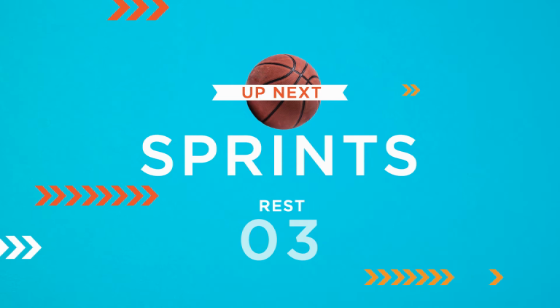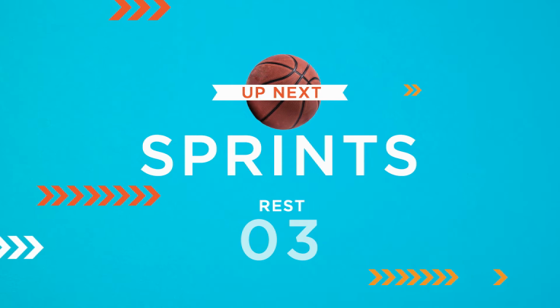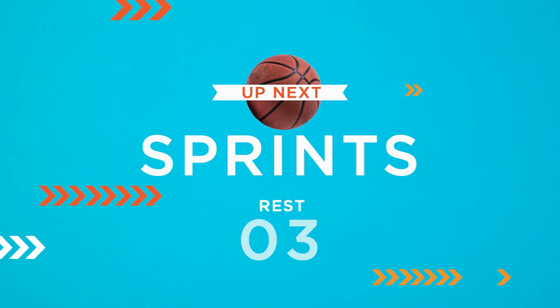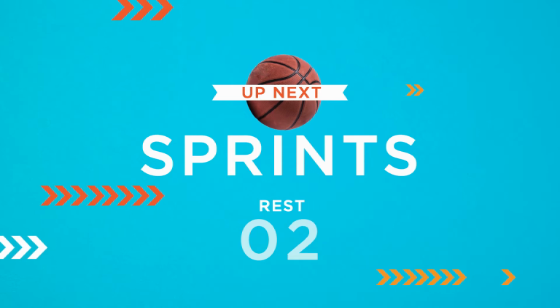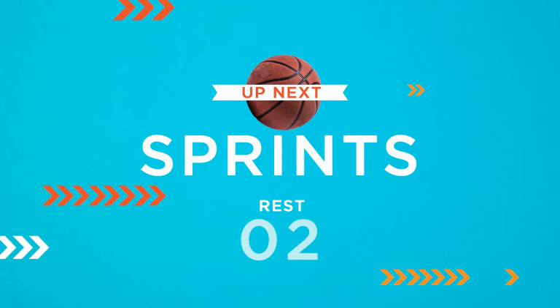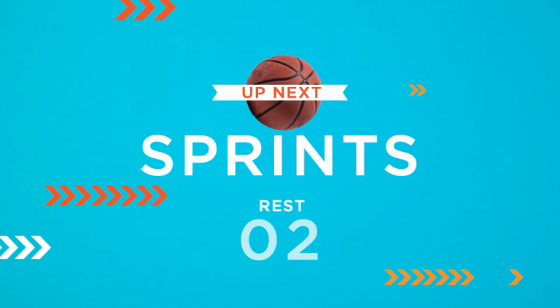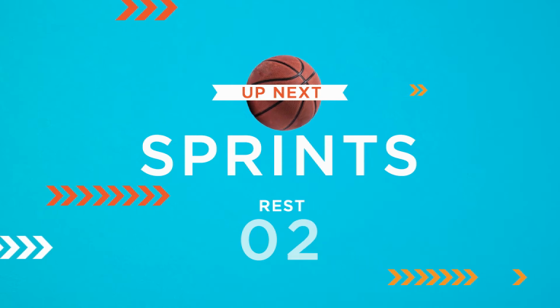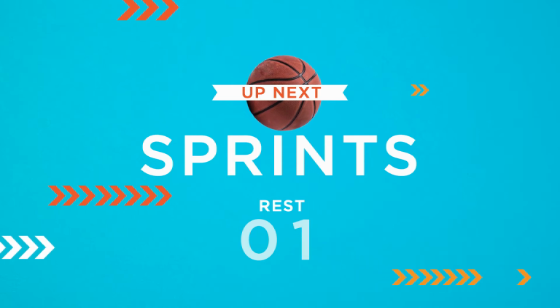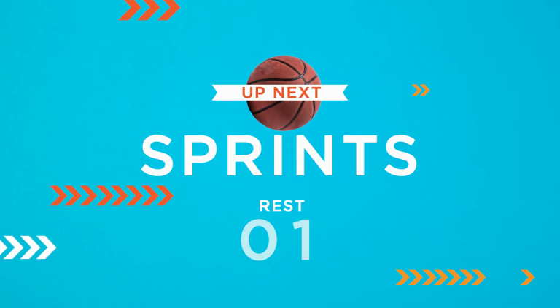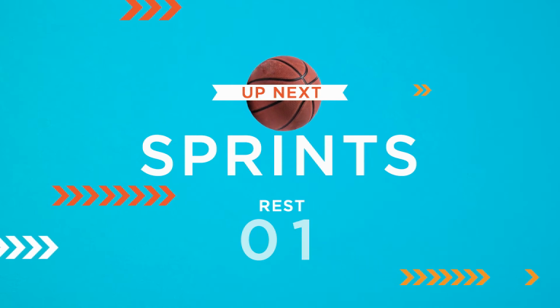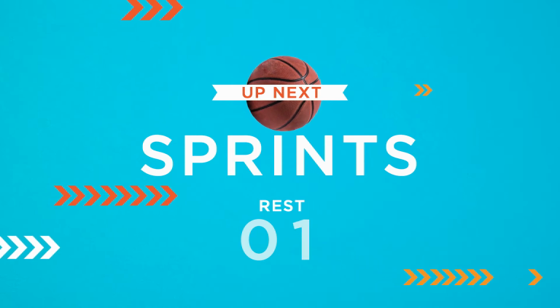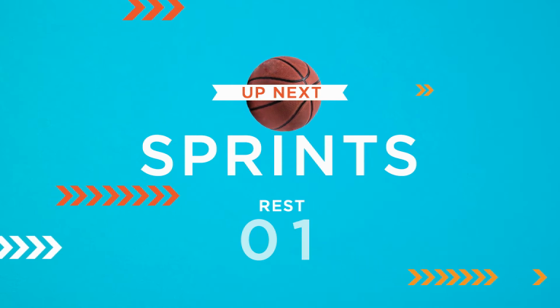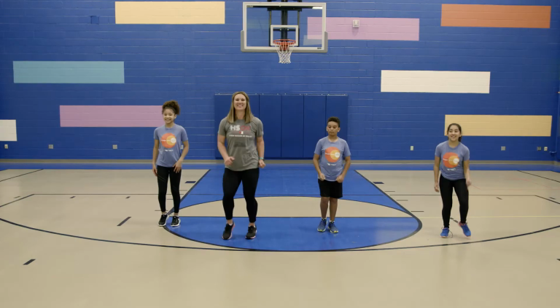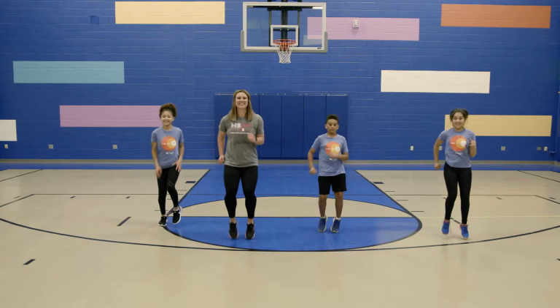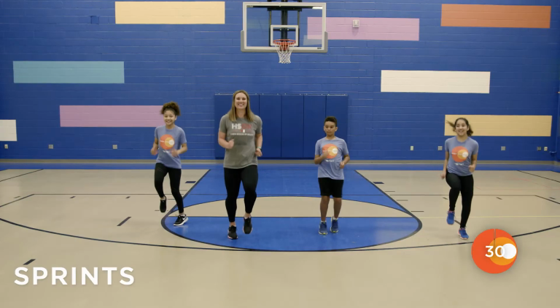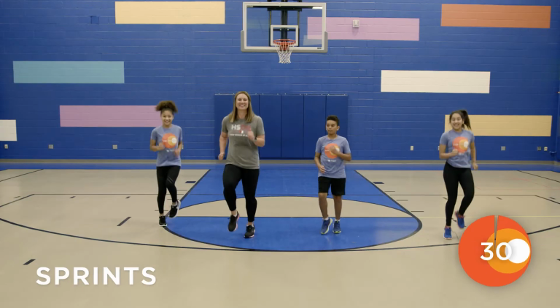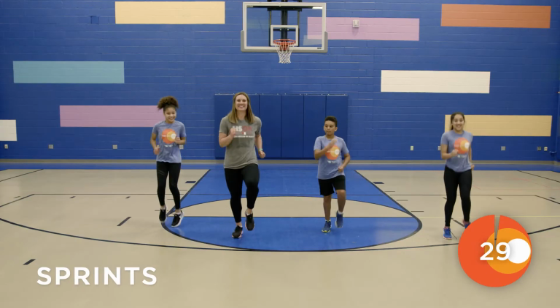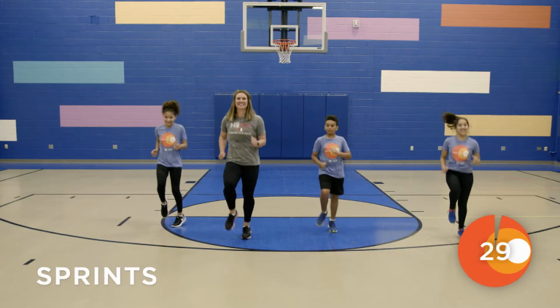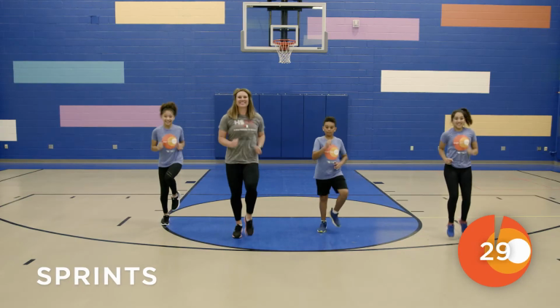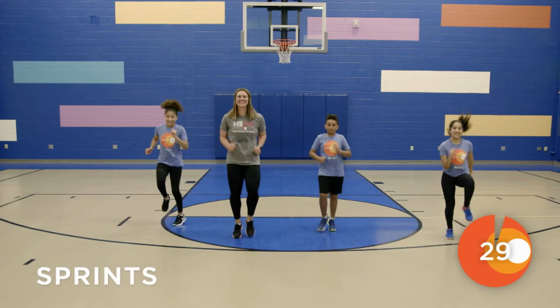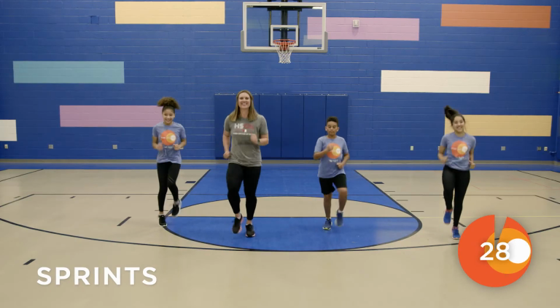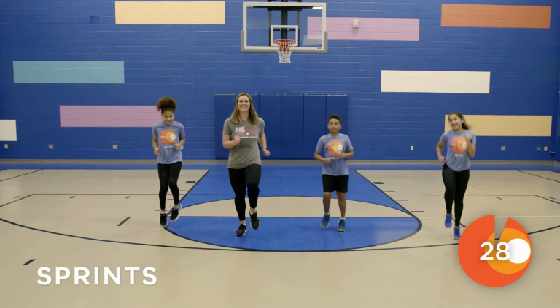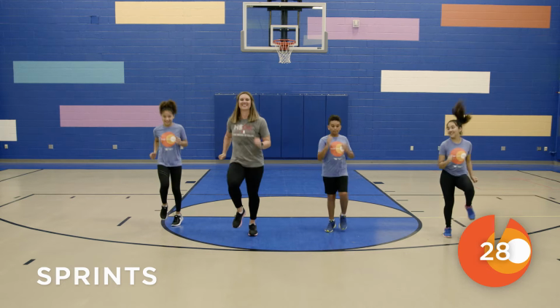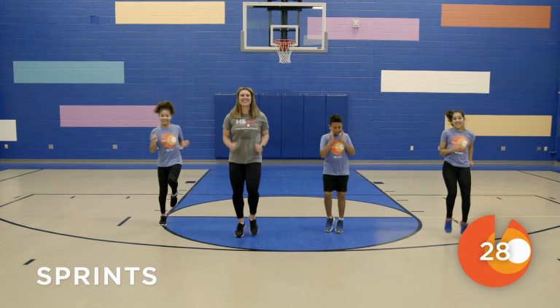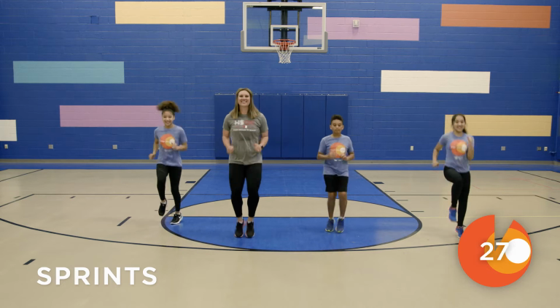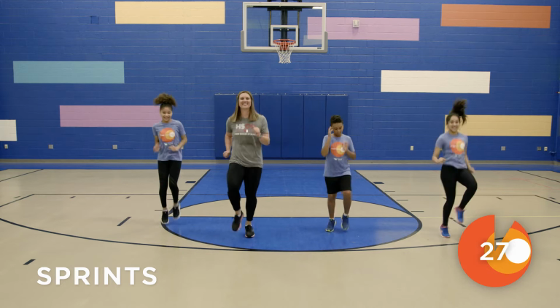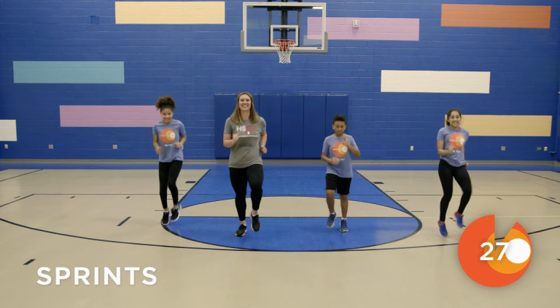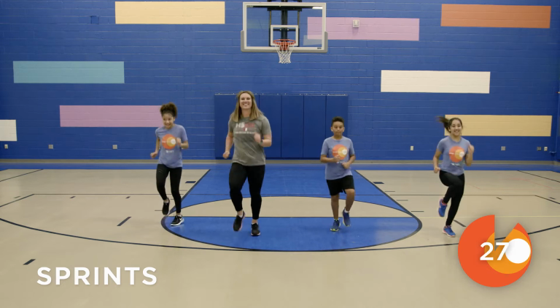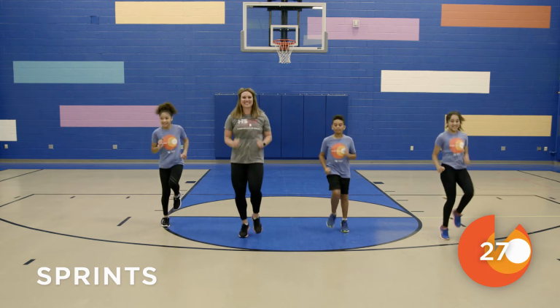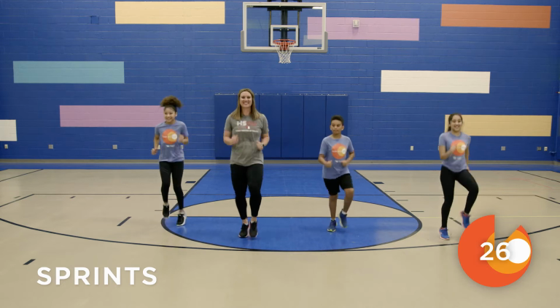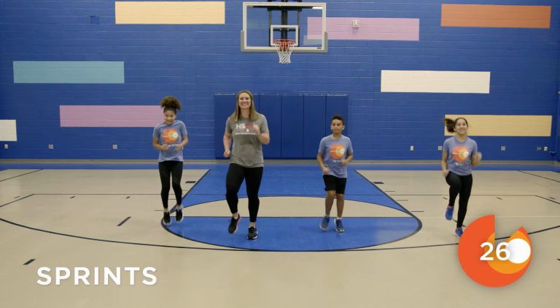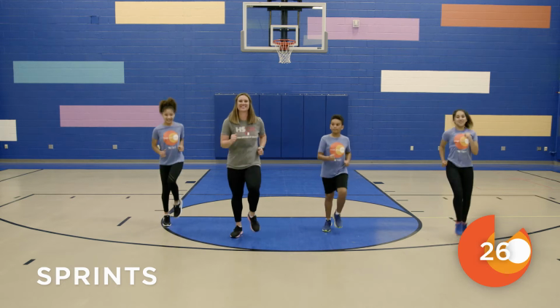Up next we have sprints. You can either run in place or if you have room to run back and forth, you can do that too.